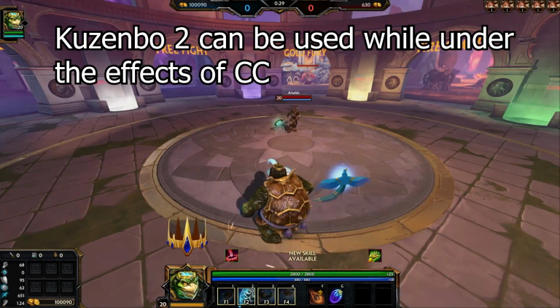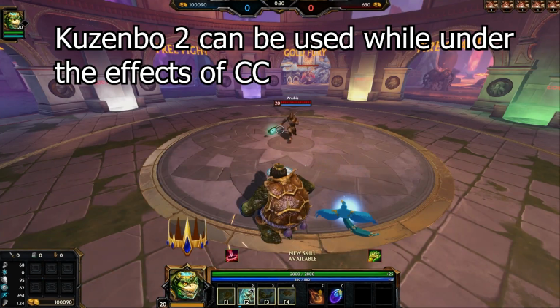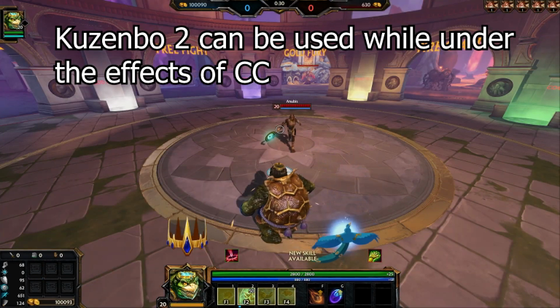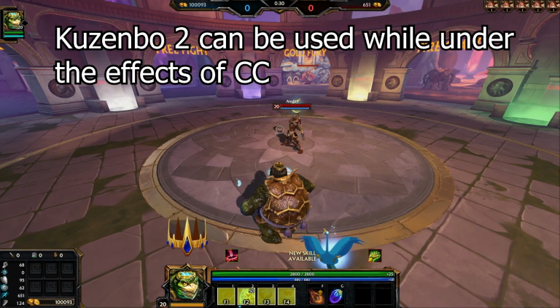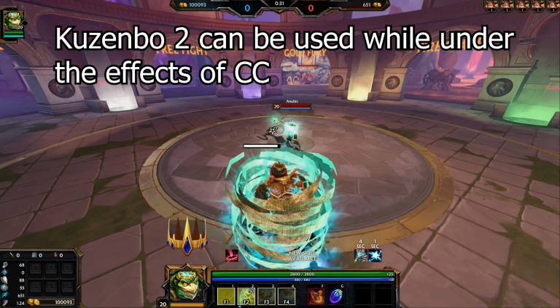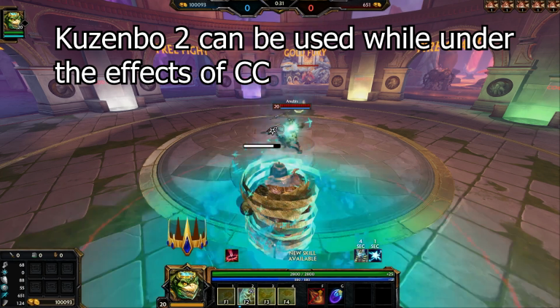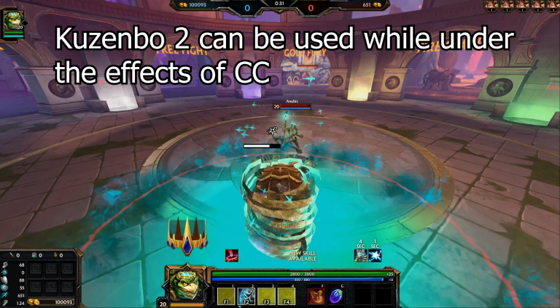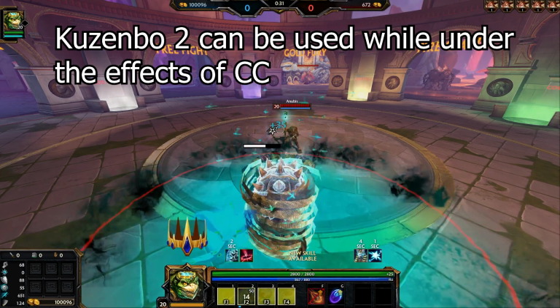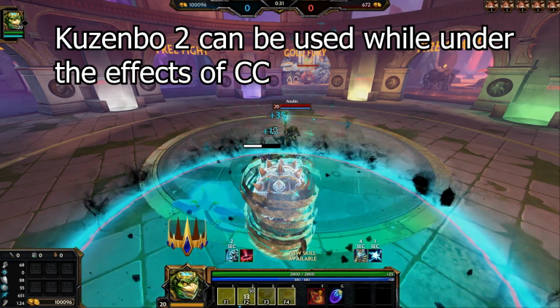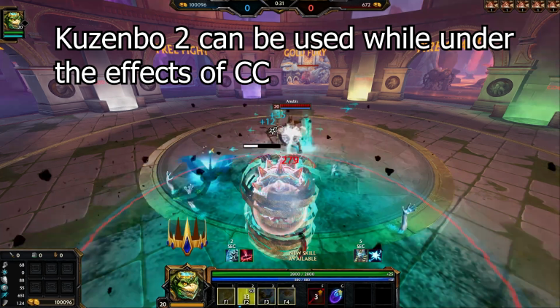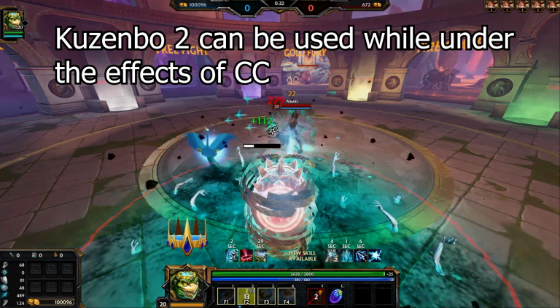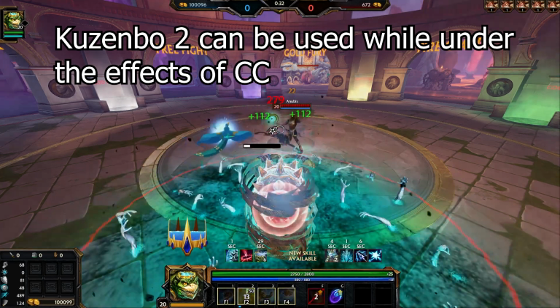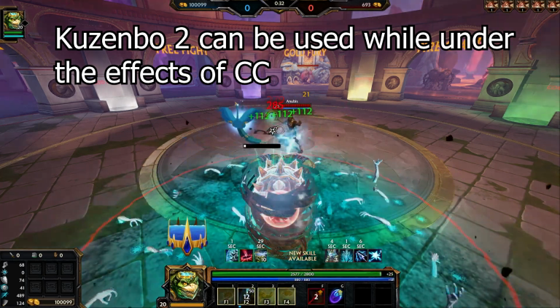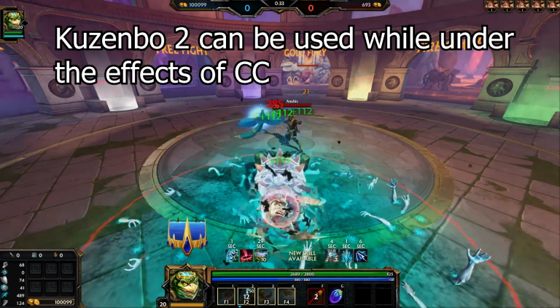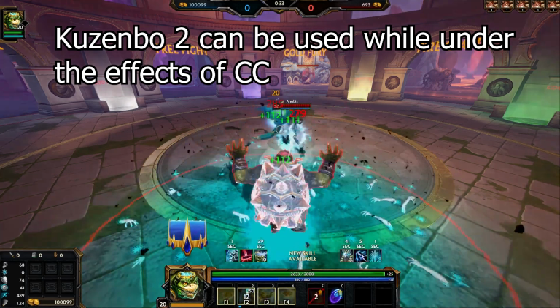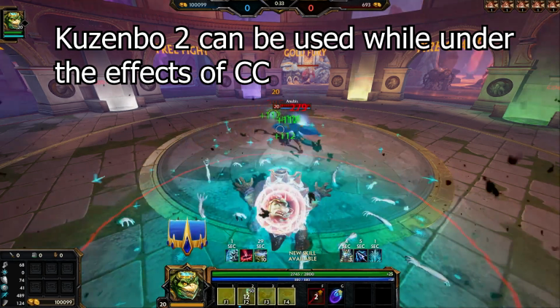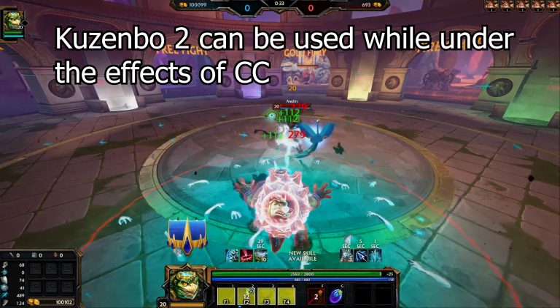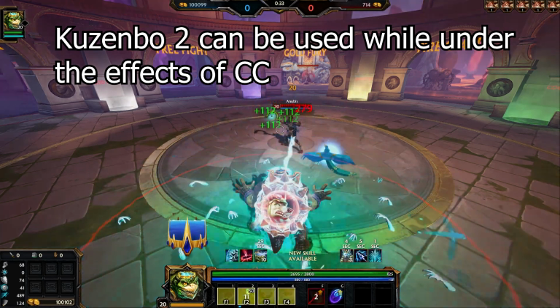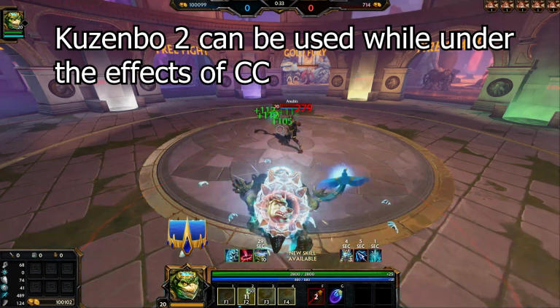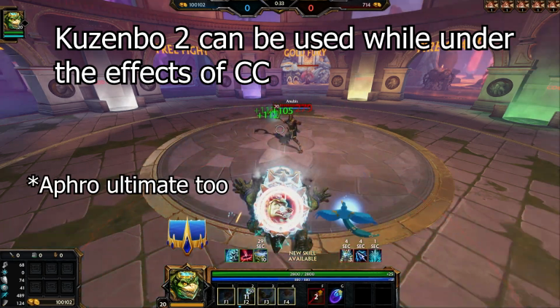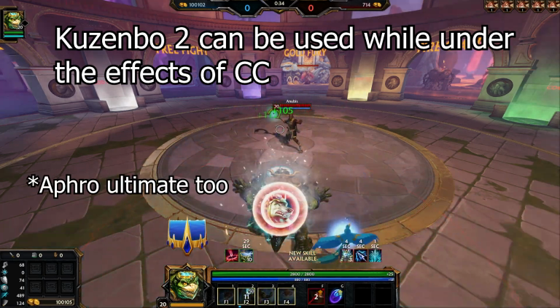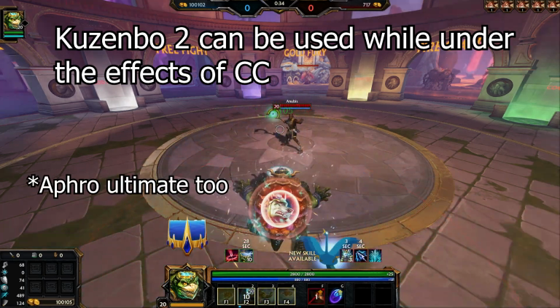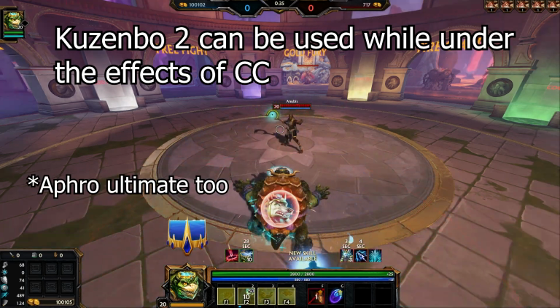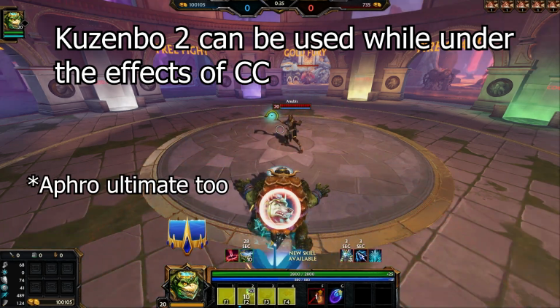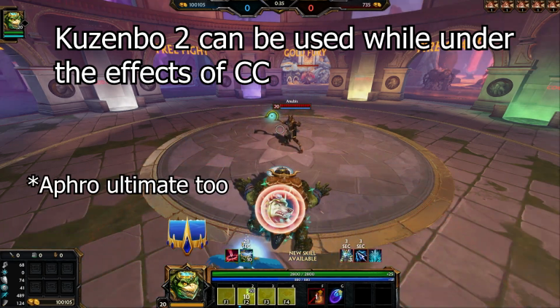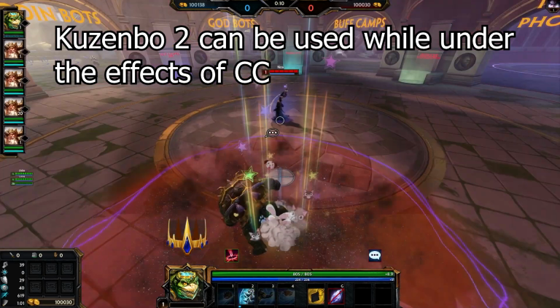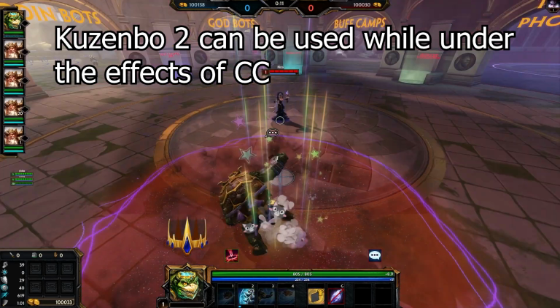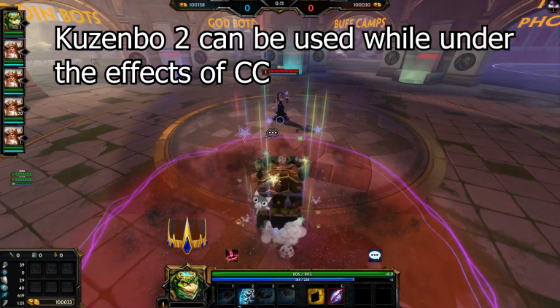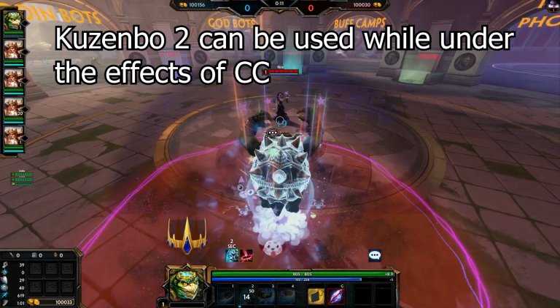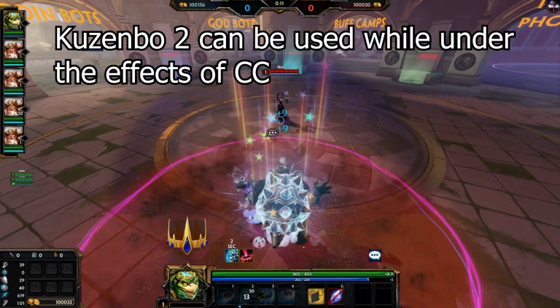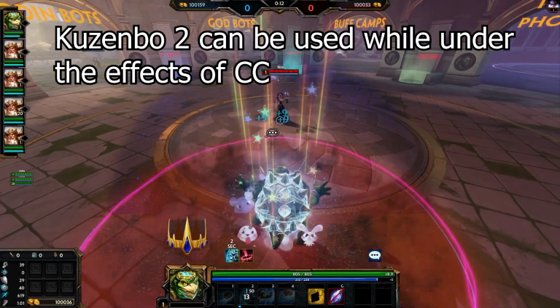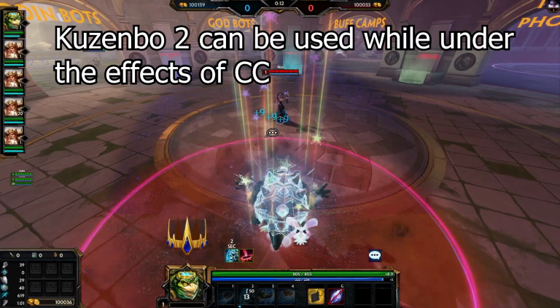Kuzinbo's second ability is fairly certain the only ability that can be used while crowd controlled. This includes silences as well.